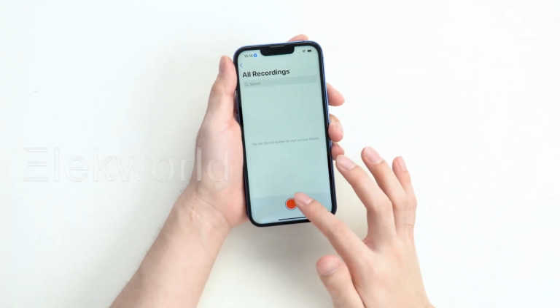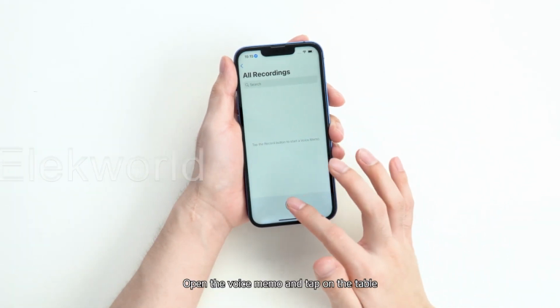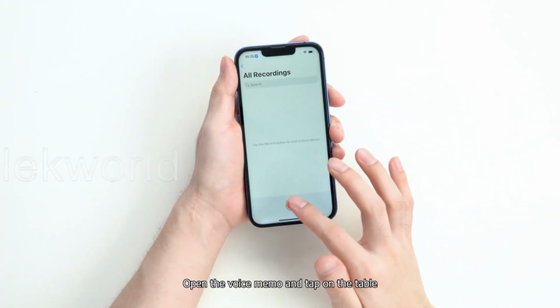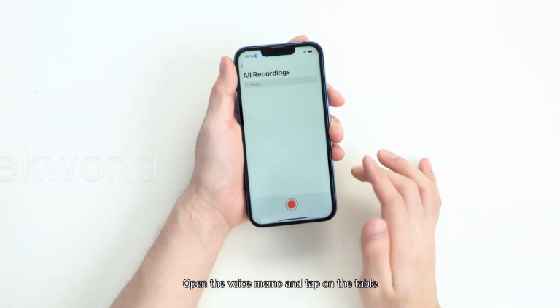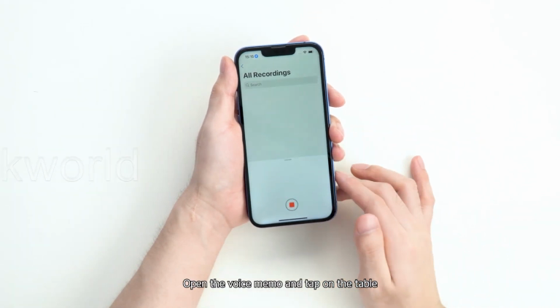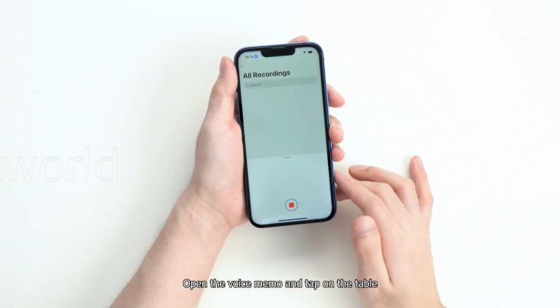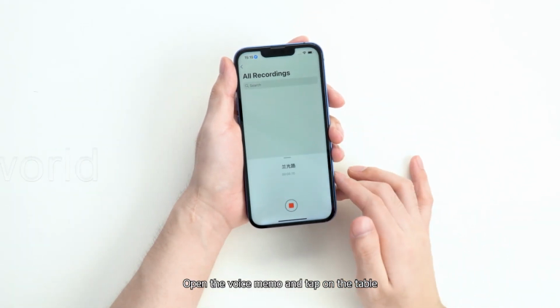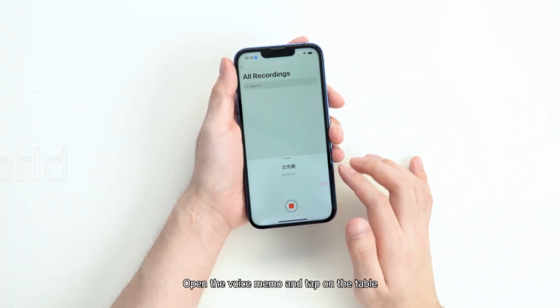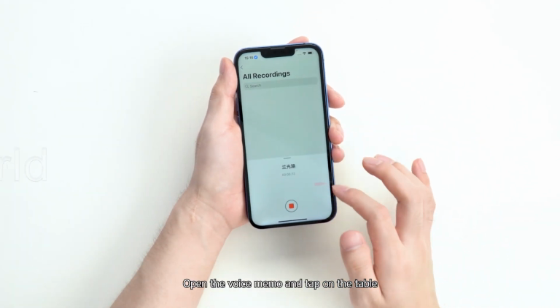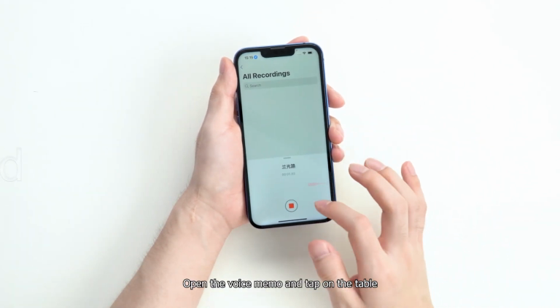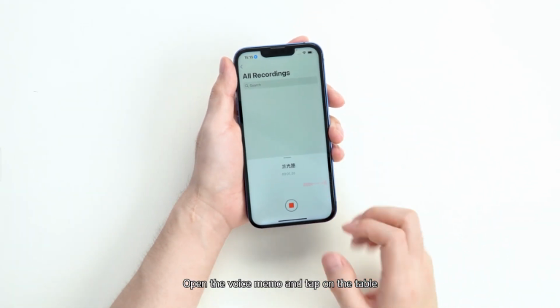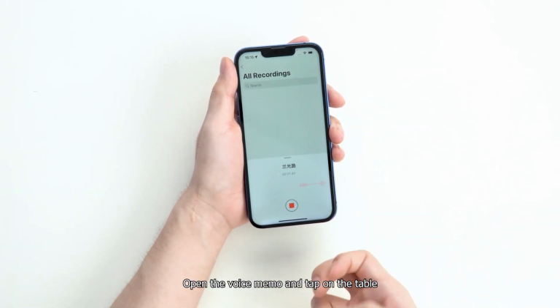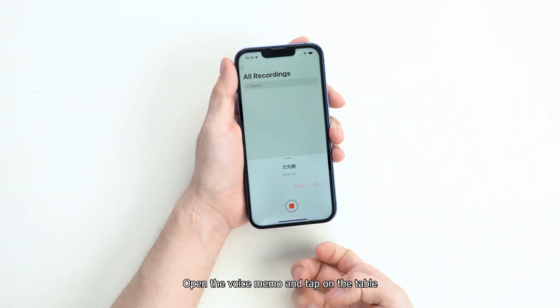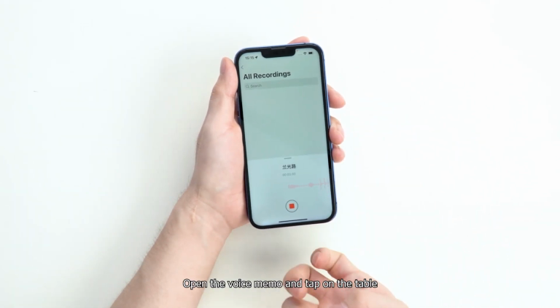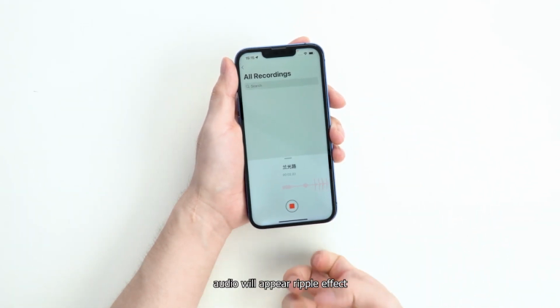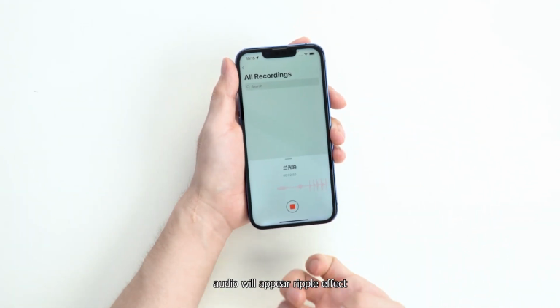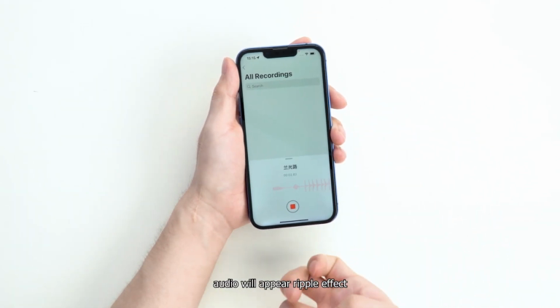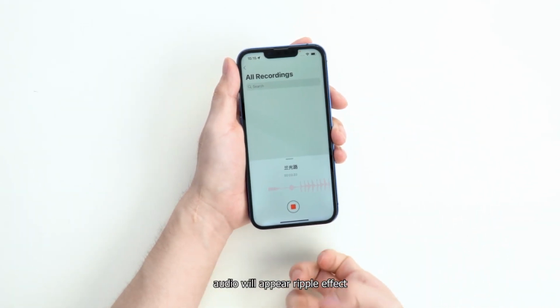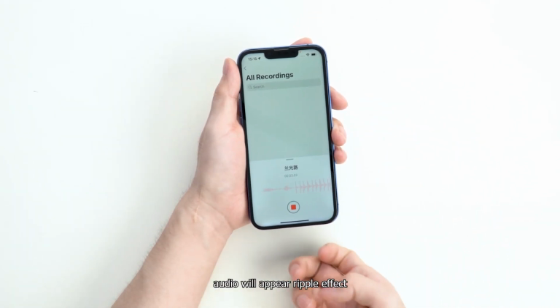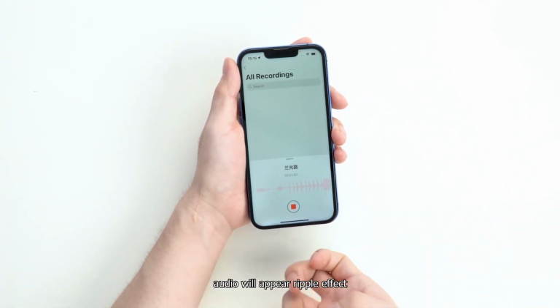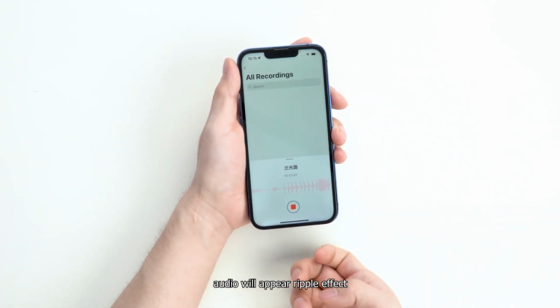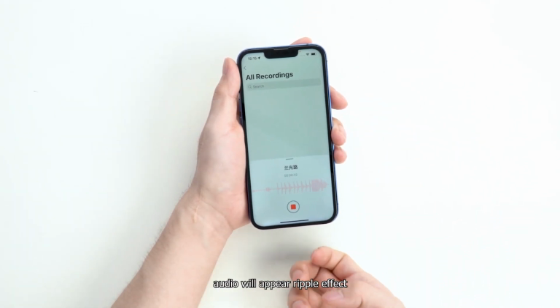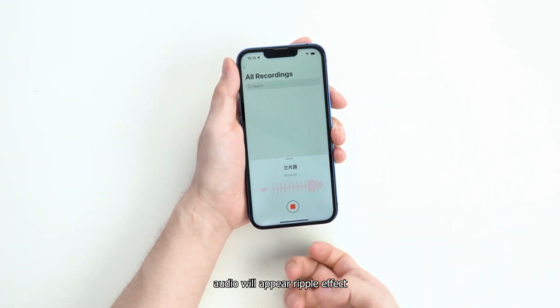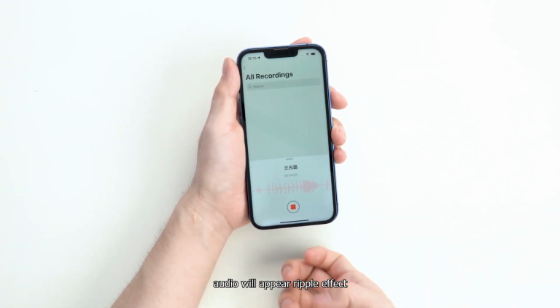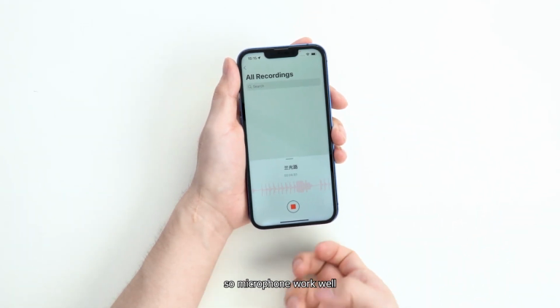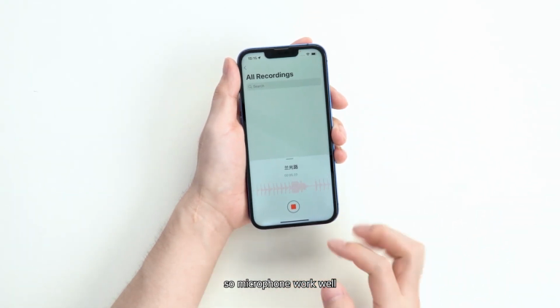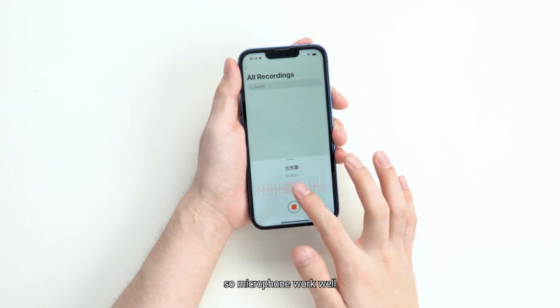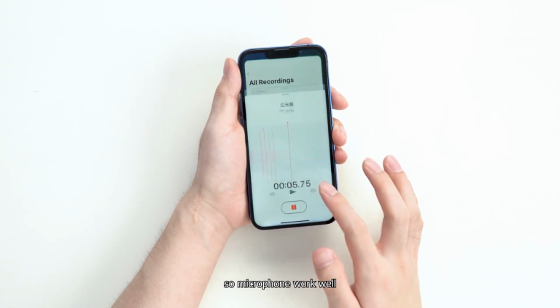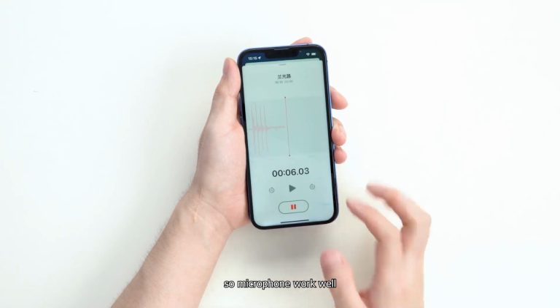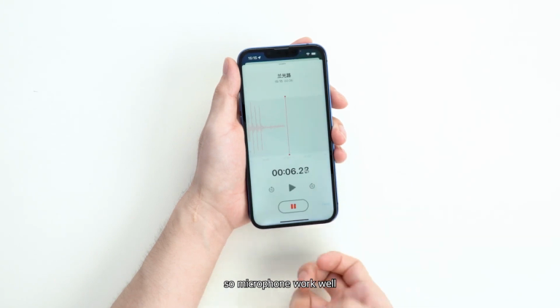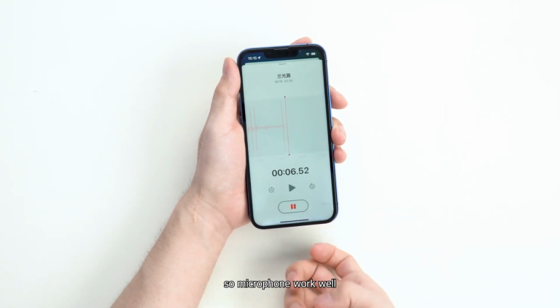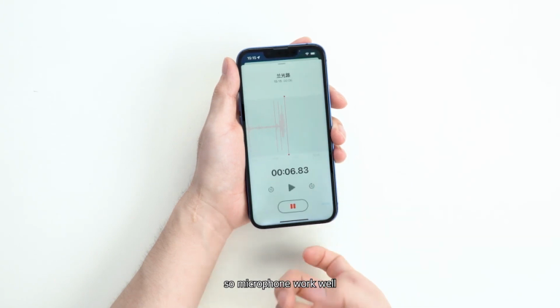Open the voice memo and tap on the table. Audio will appear as a ripple effect, so the microphone works well.